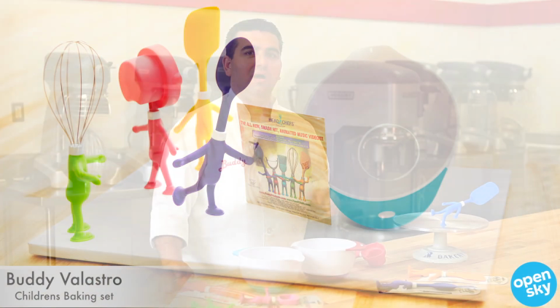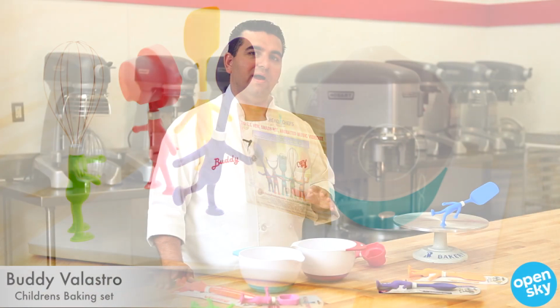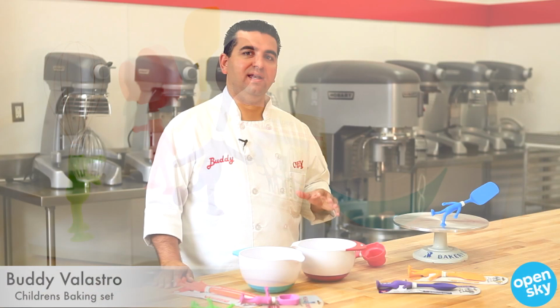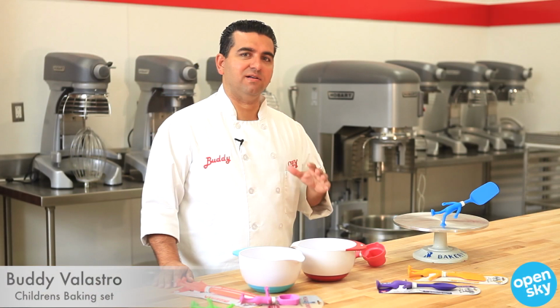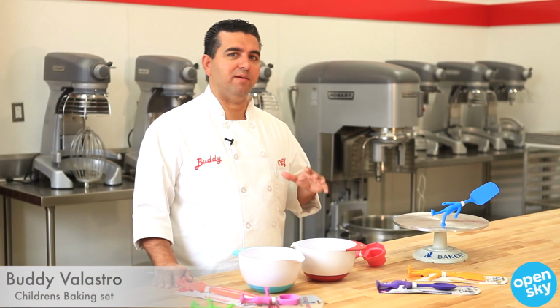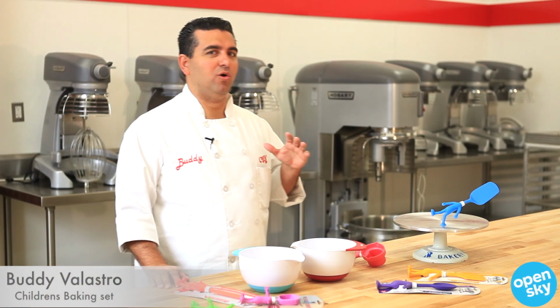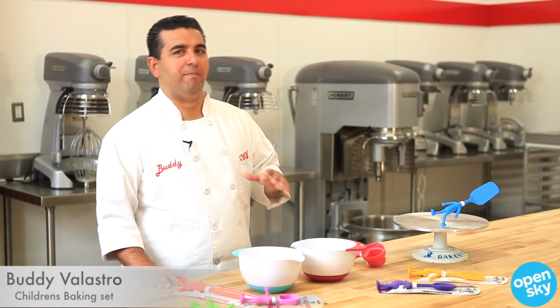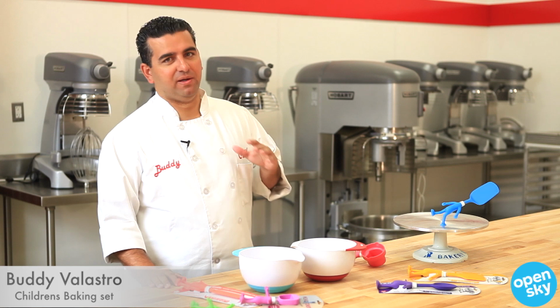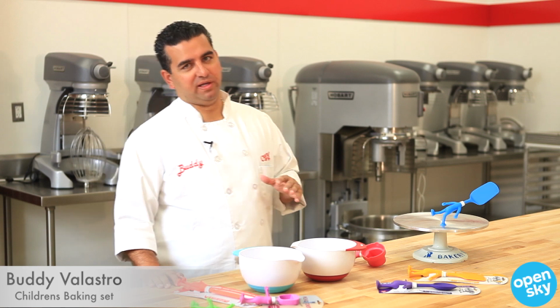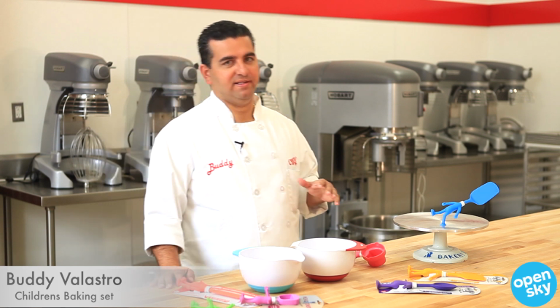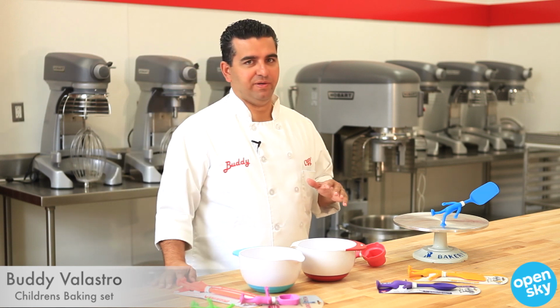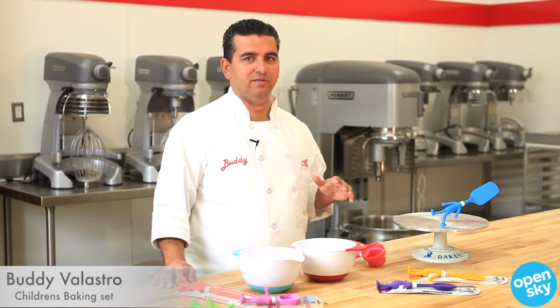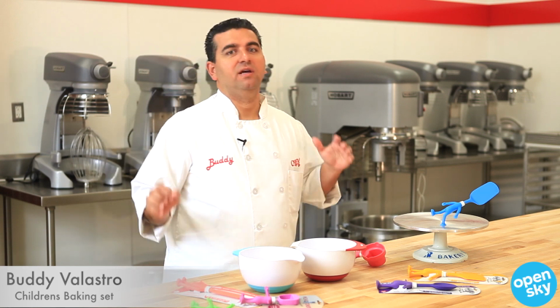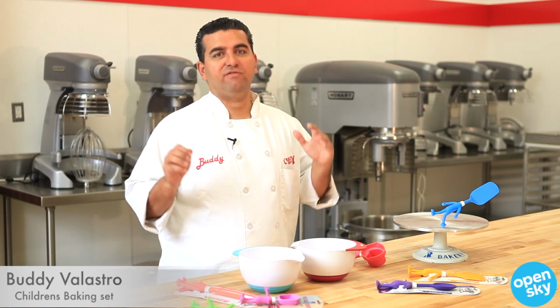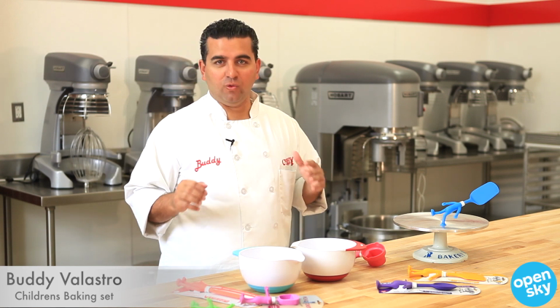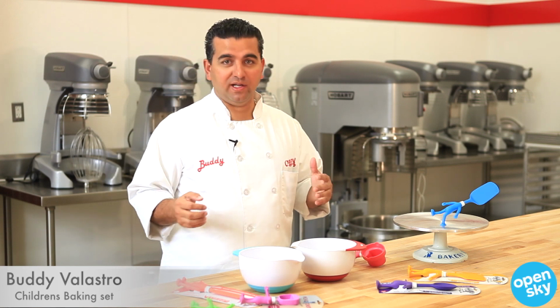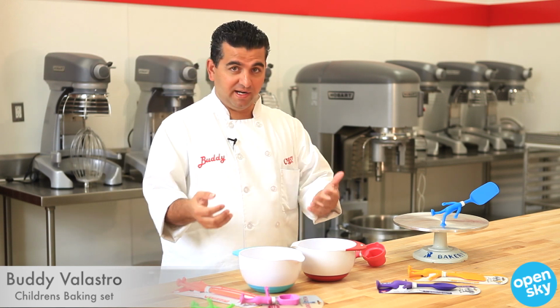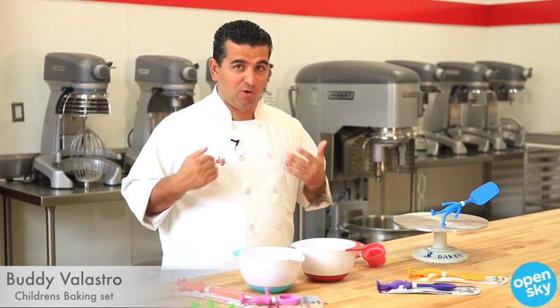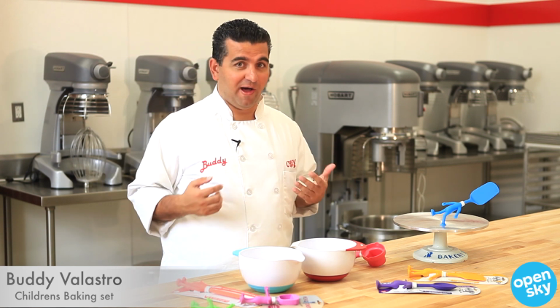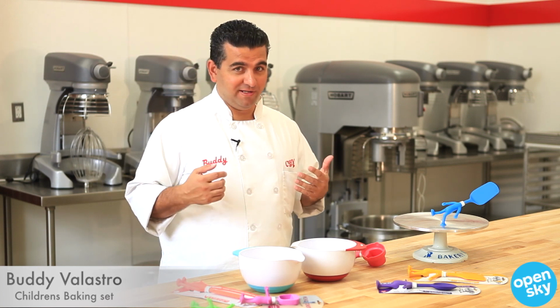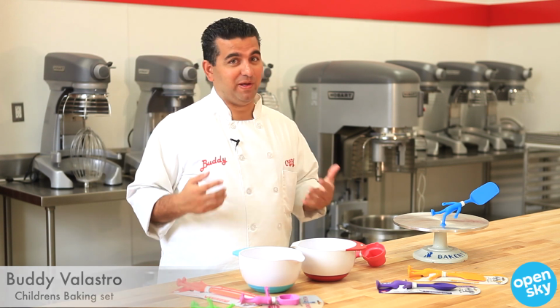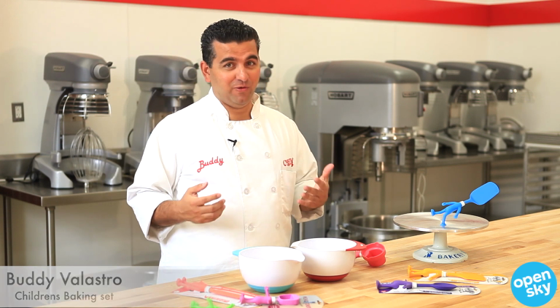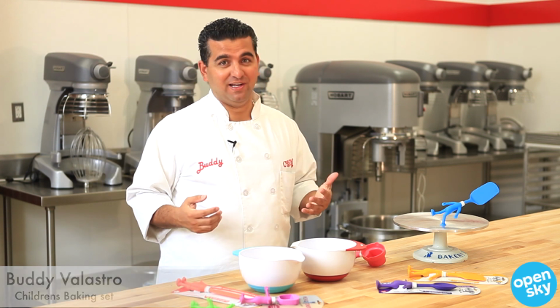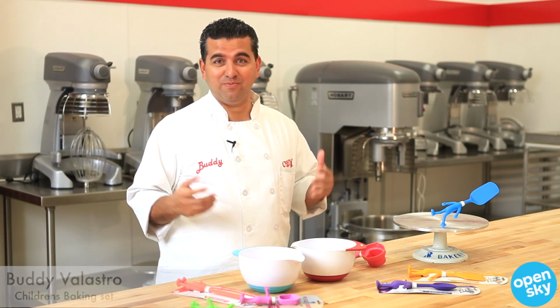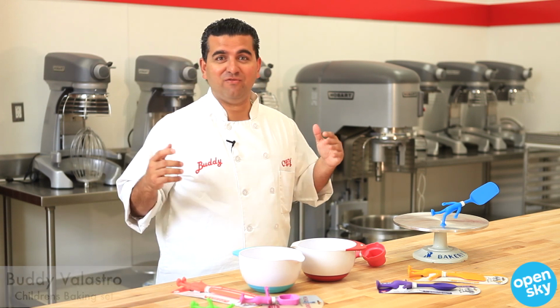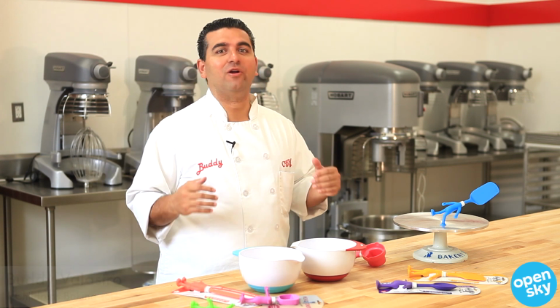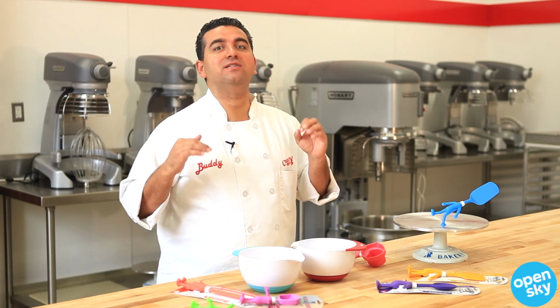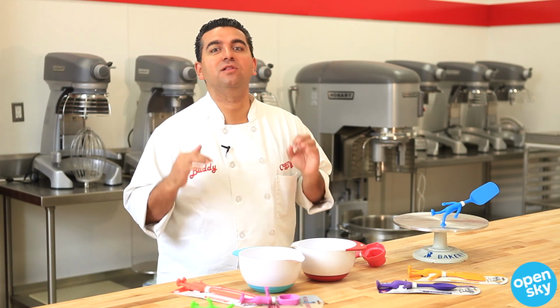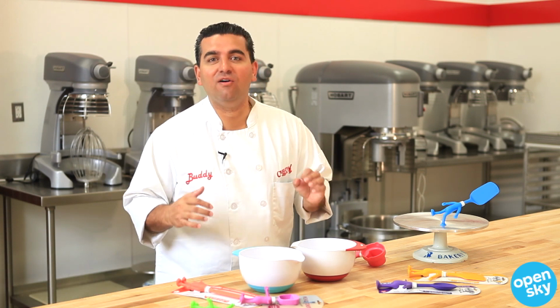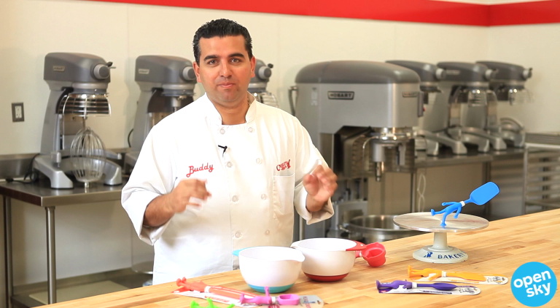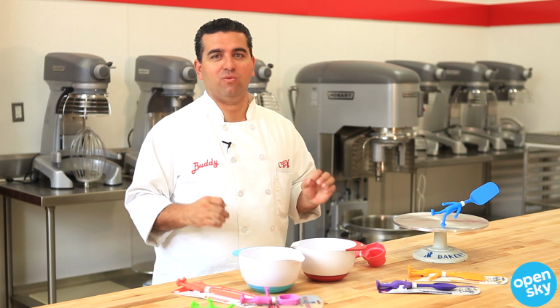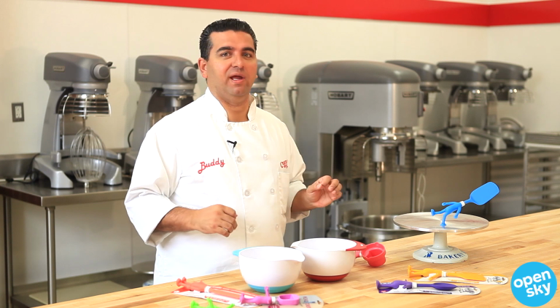All right, now it's time to talk about baking with kids, because there's one thing I know about, and that's baking with kids. My four kids love to bake with me.